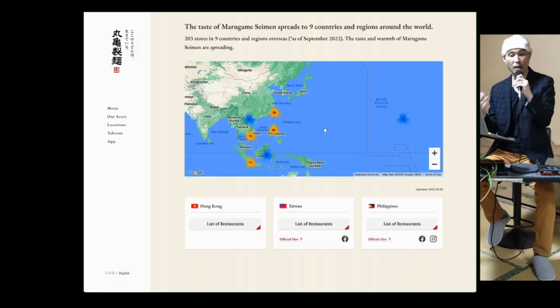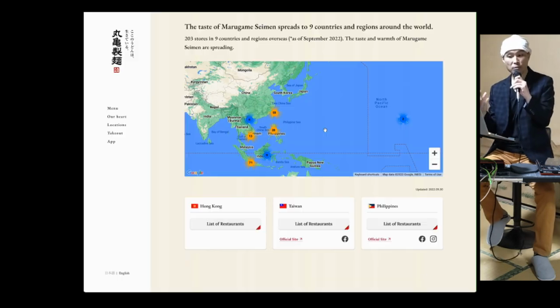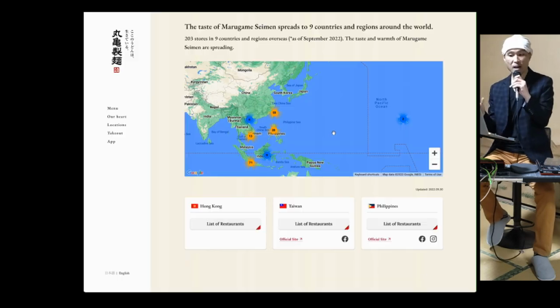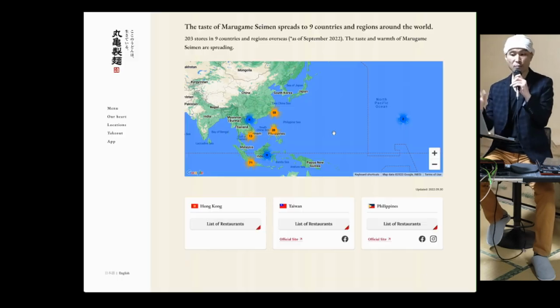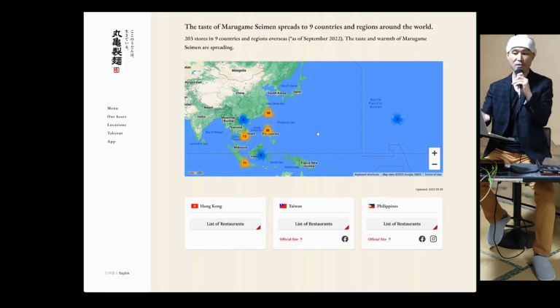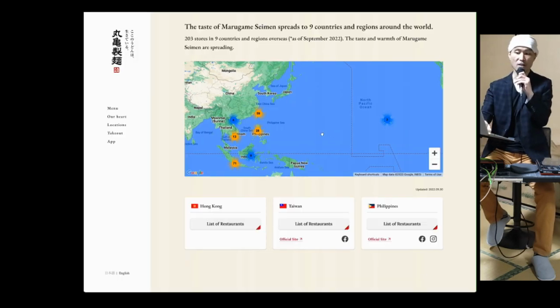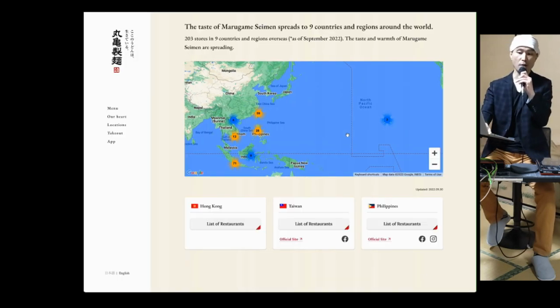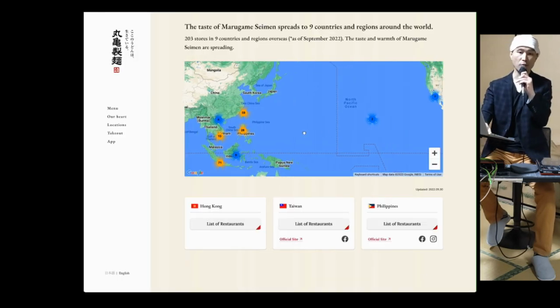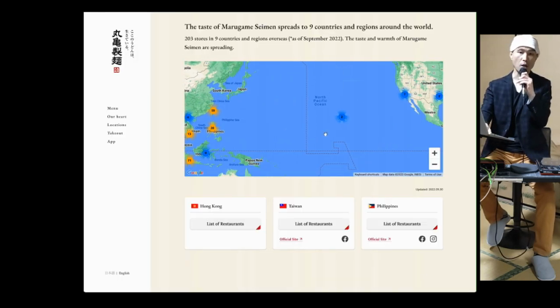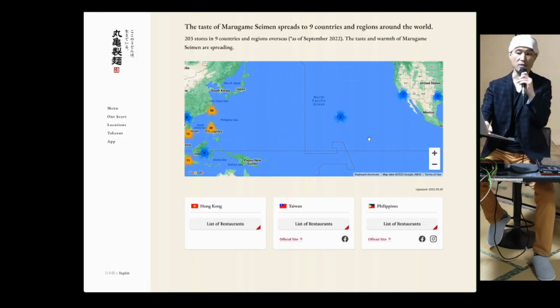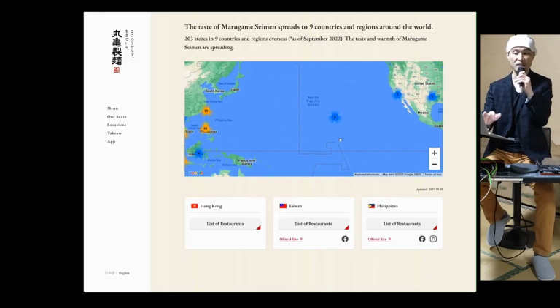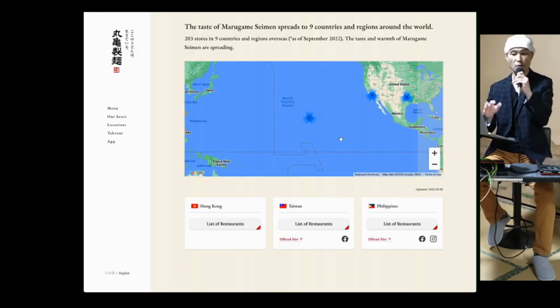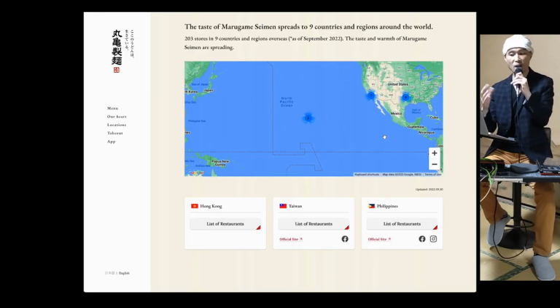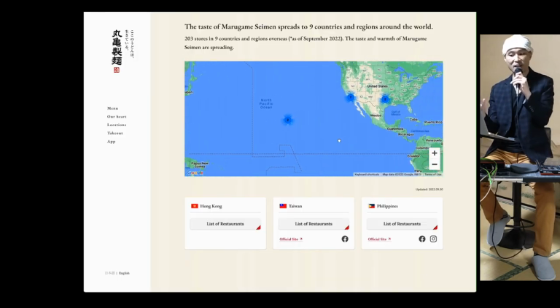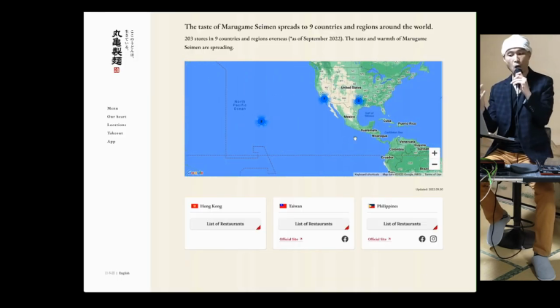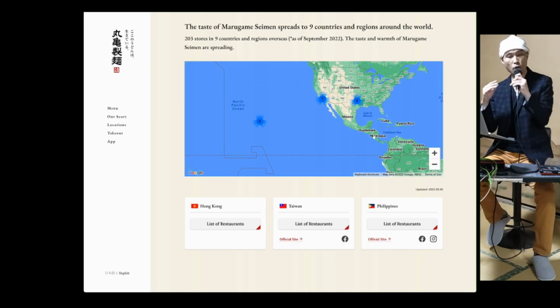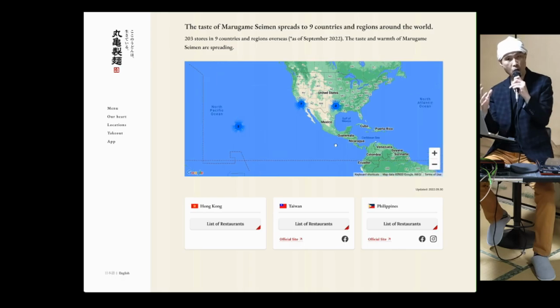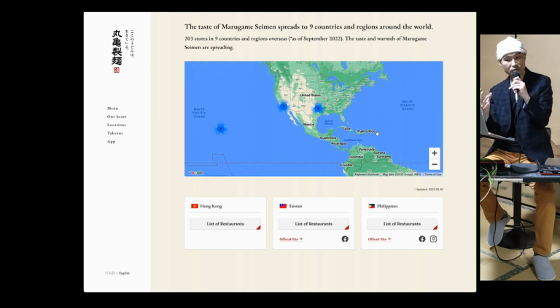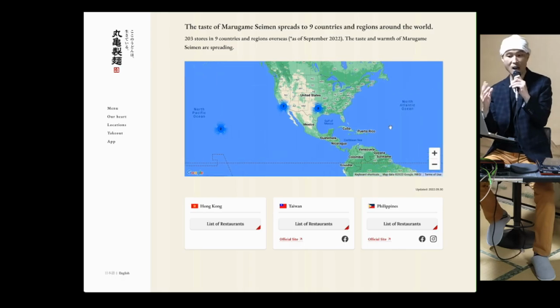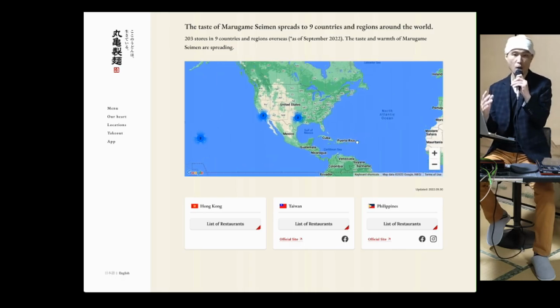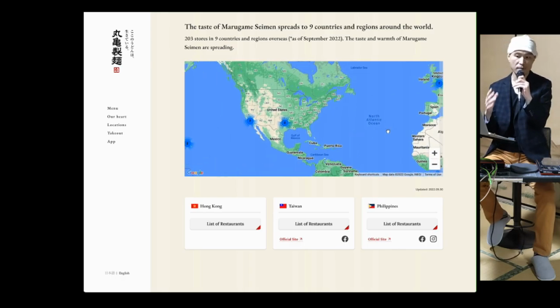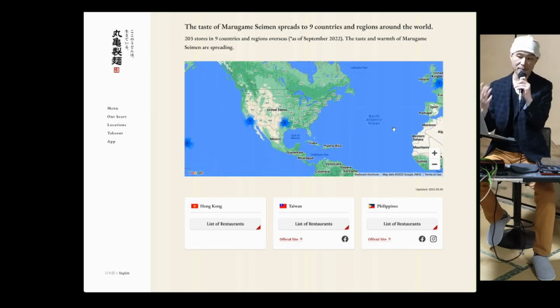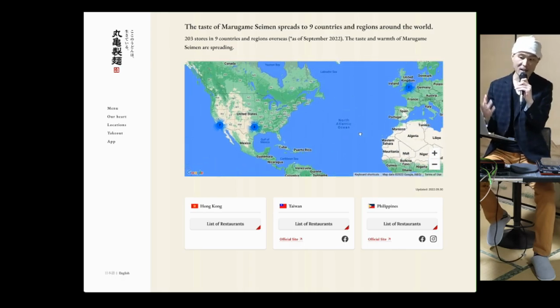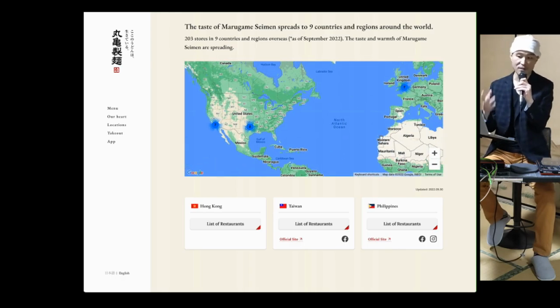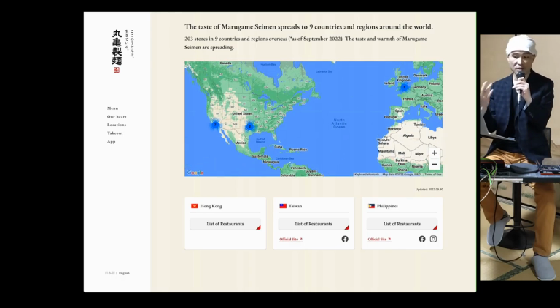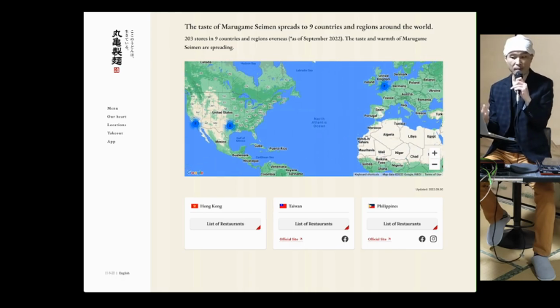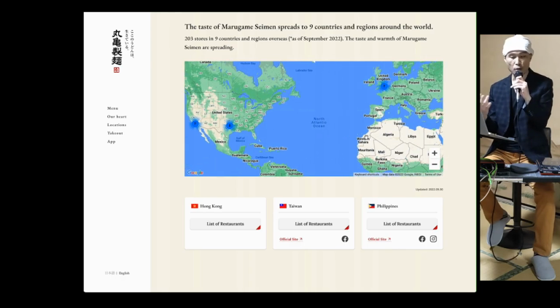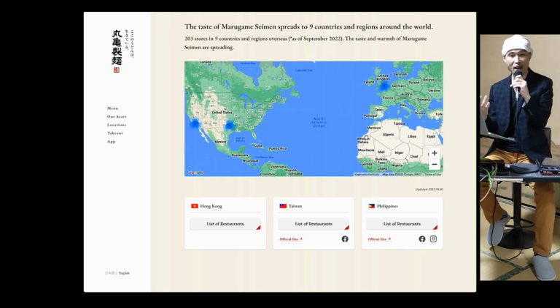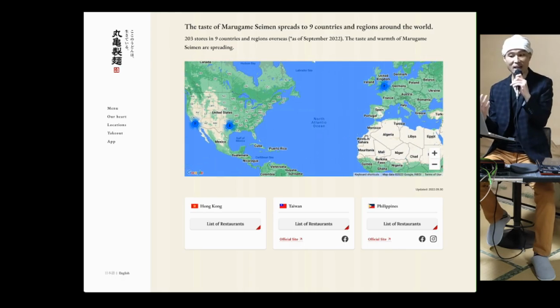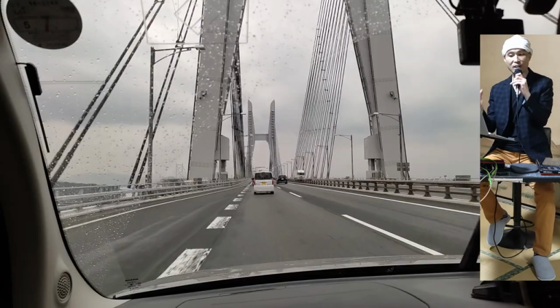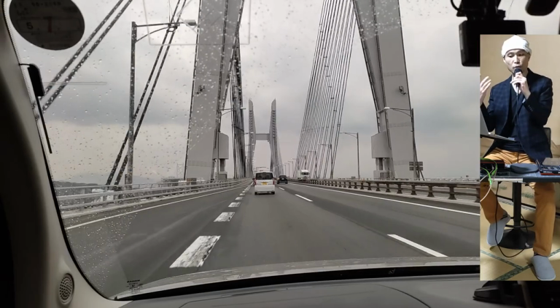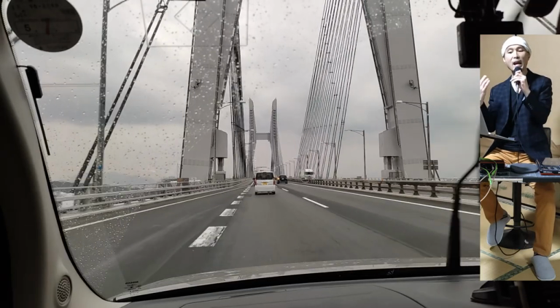They also have branches around the globe, such as the ones in Hong Kong, Taiwan, Philippines, Vietnam, US and UK.